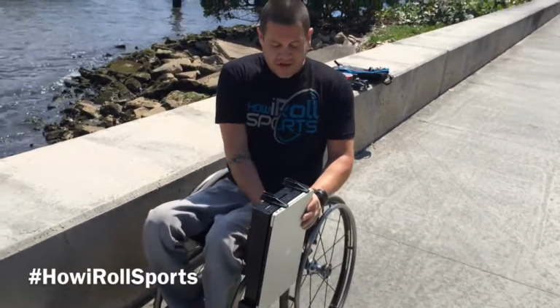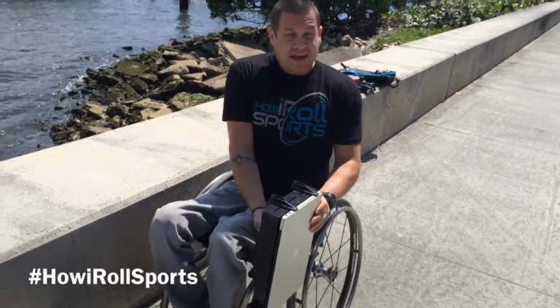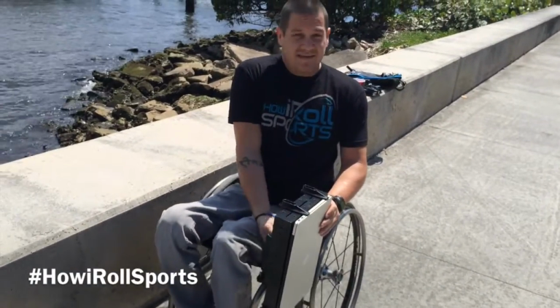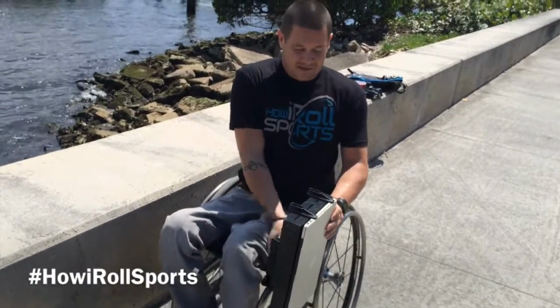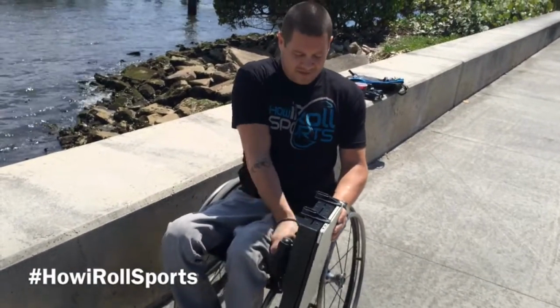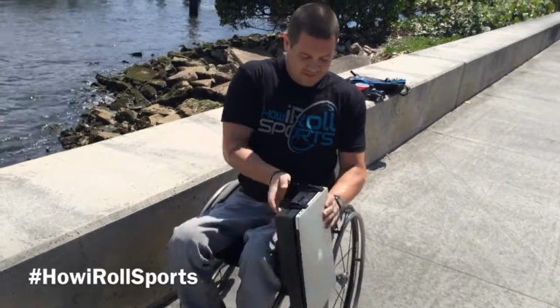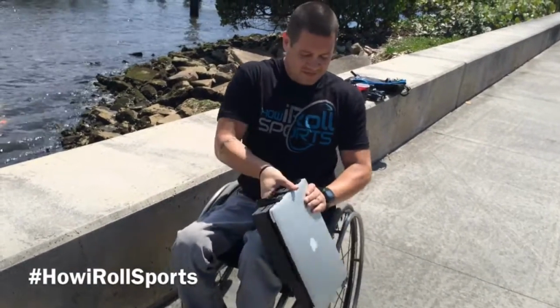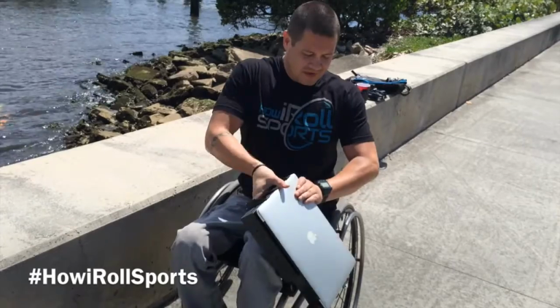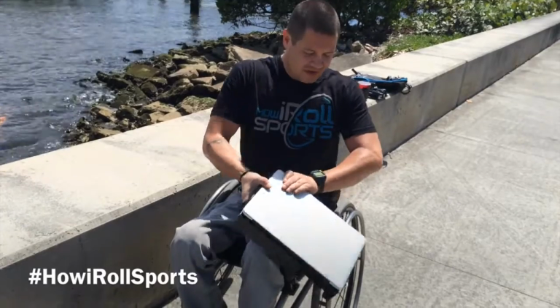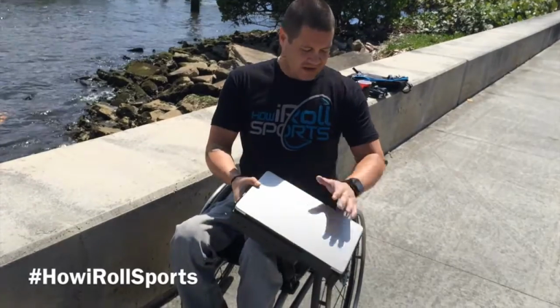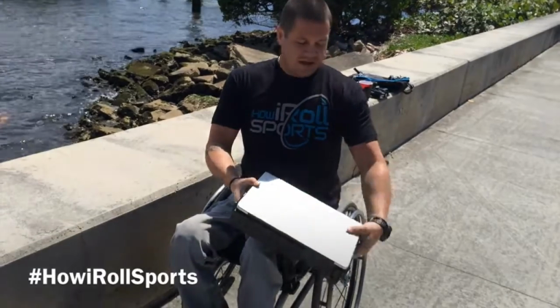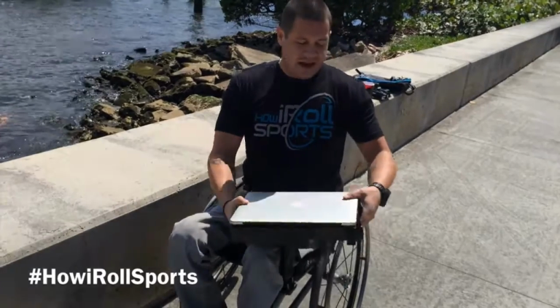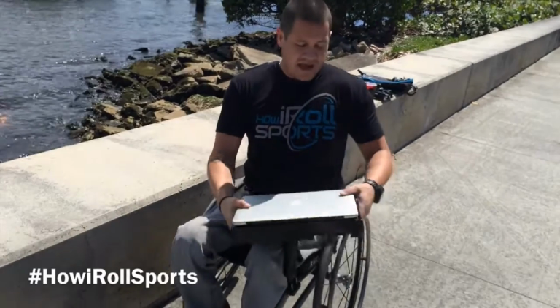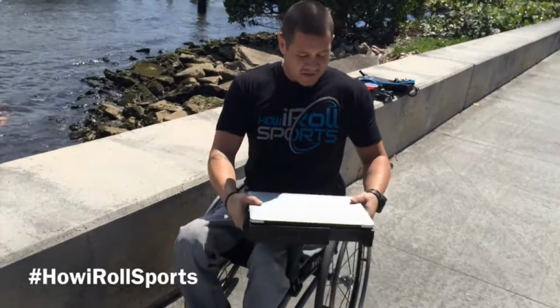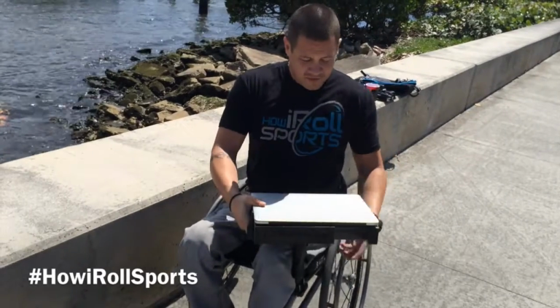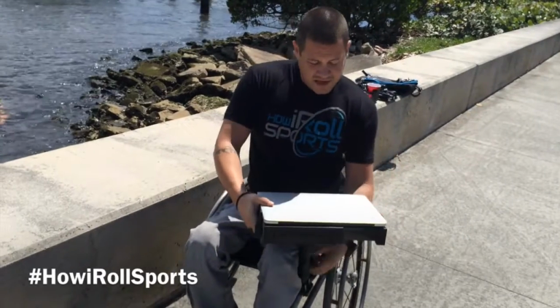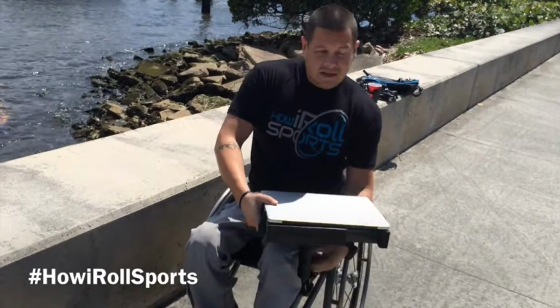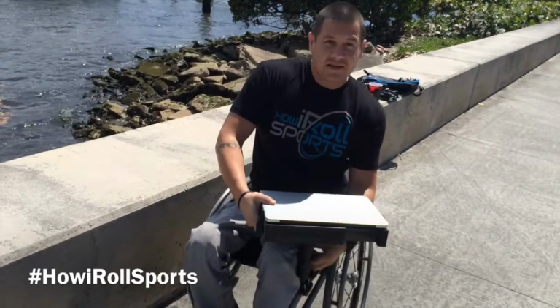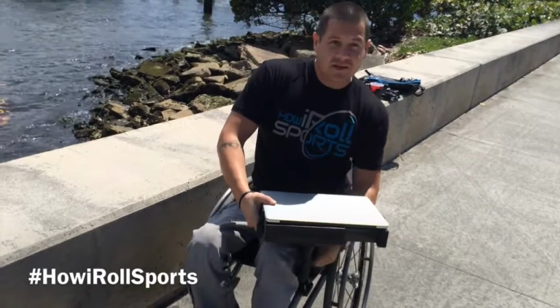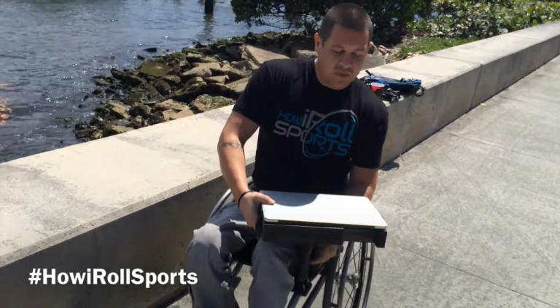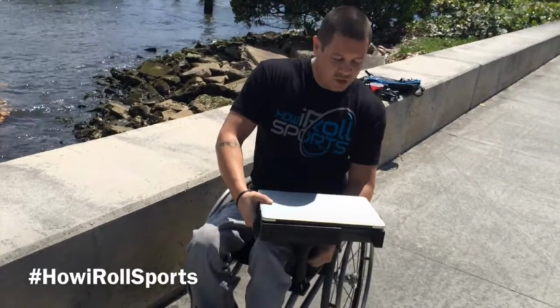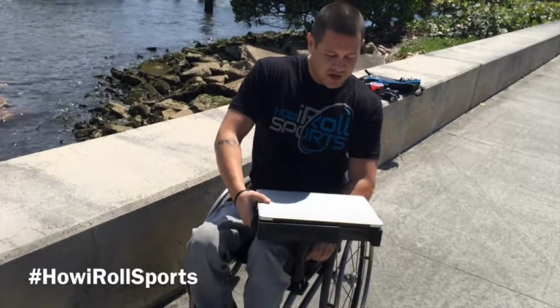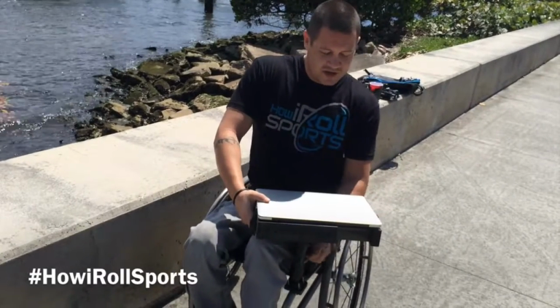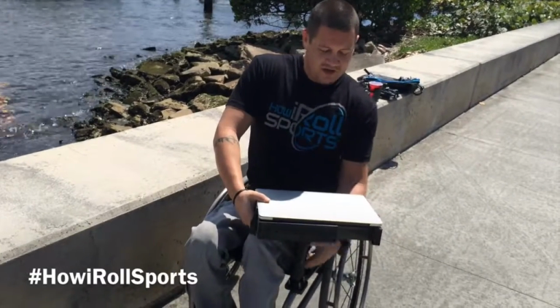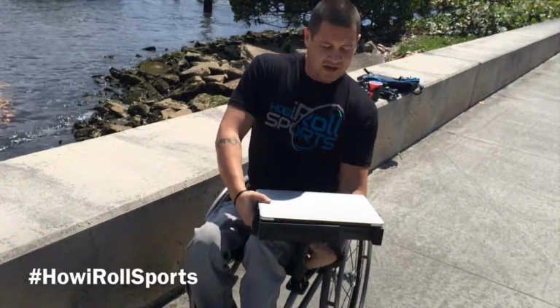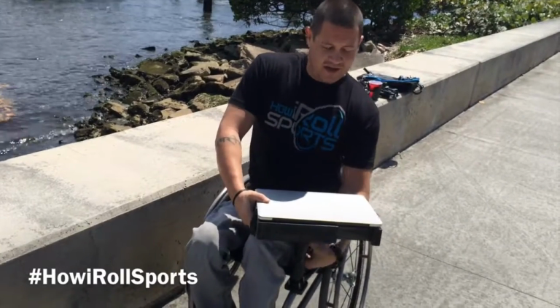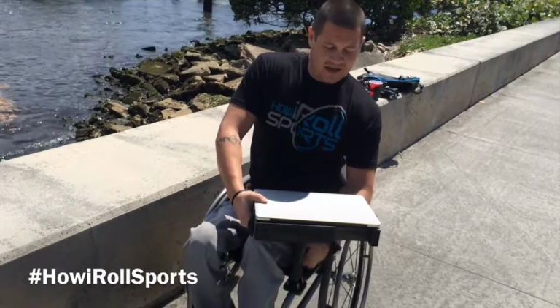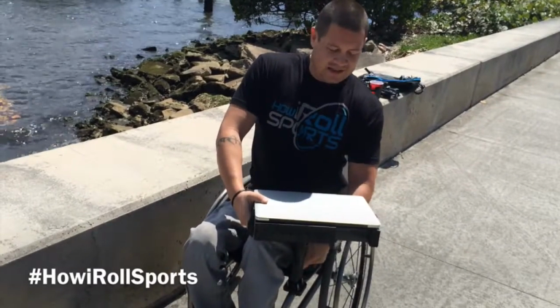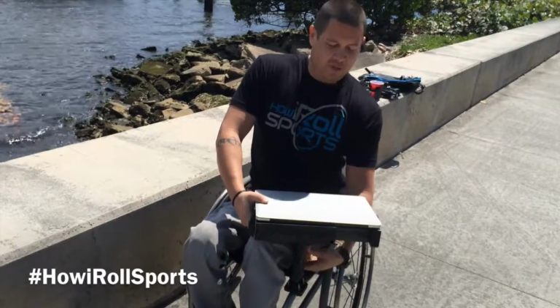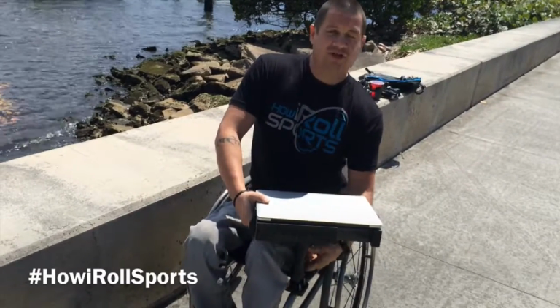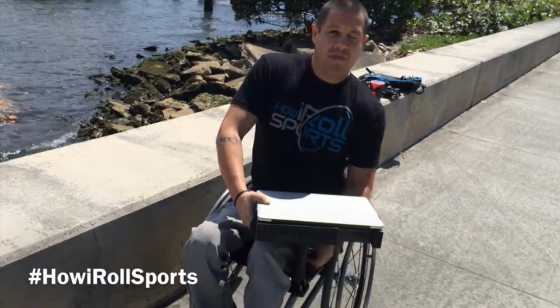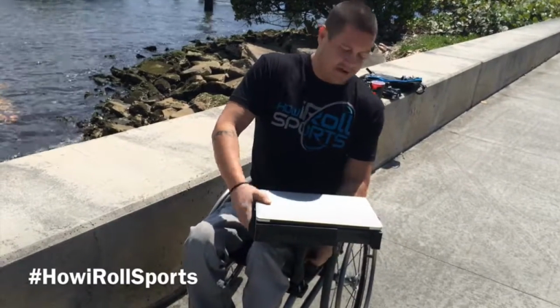Now a hands-free computer wheelchair mount. Get it how it works for you.